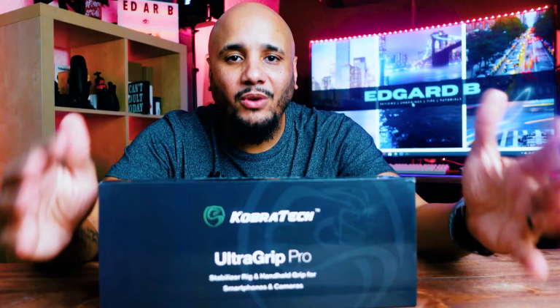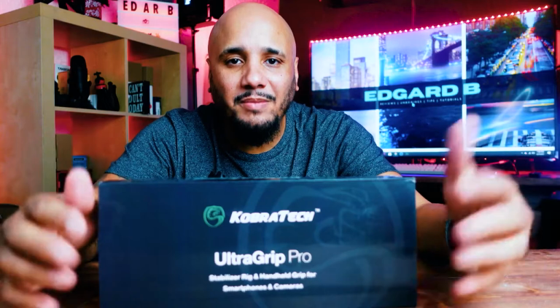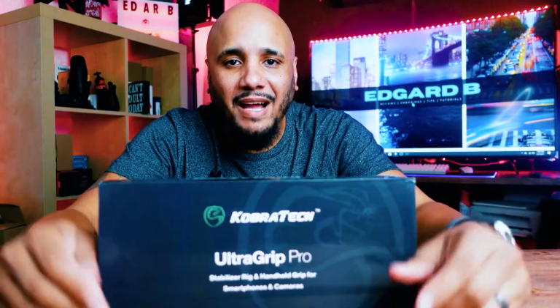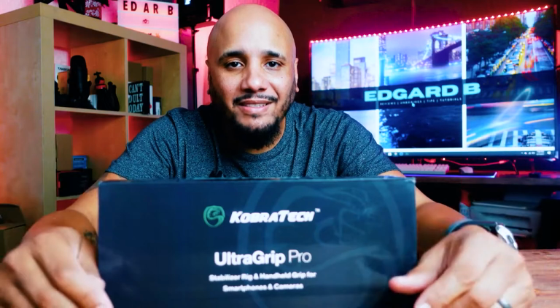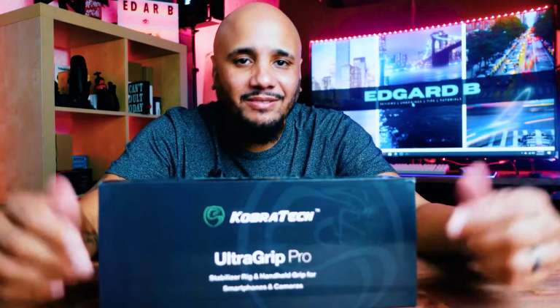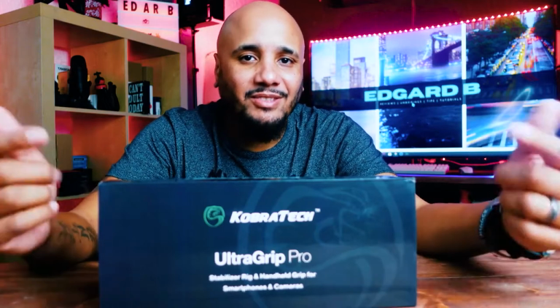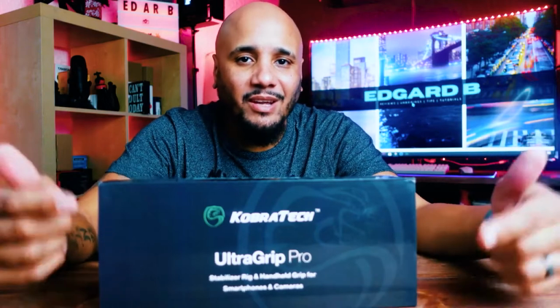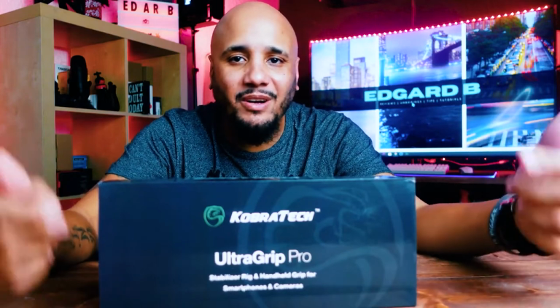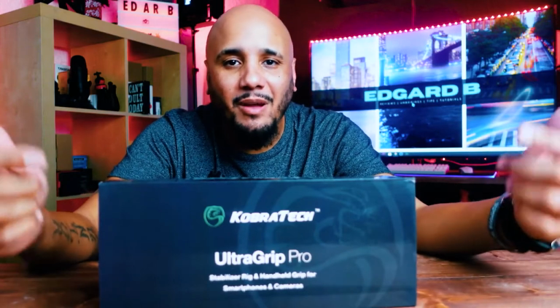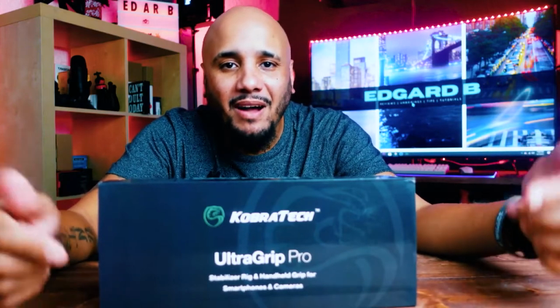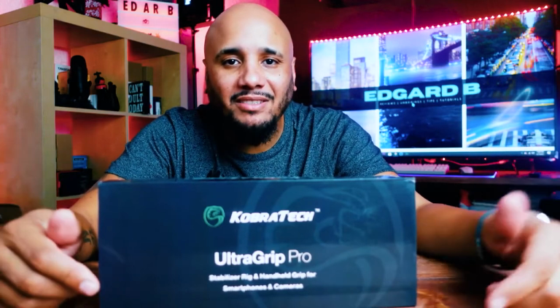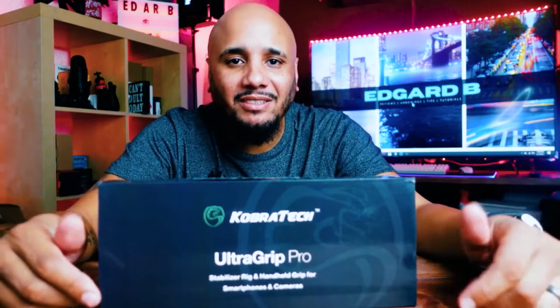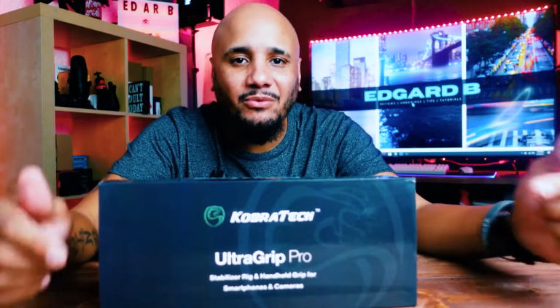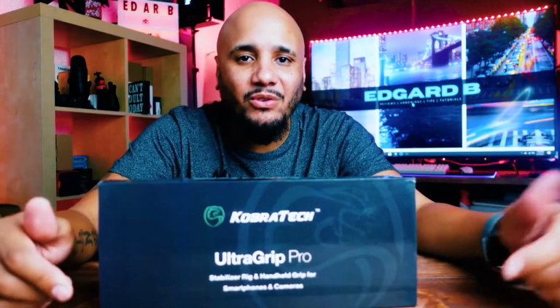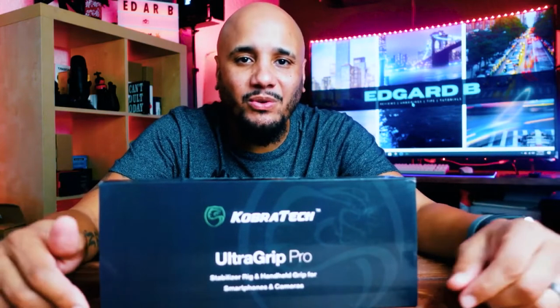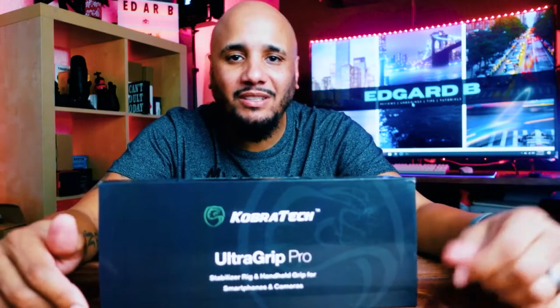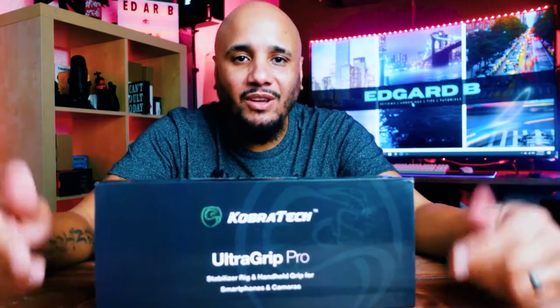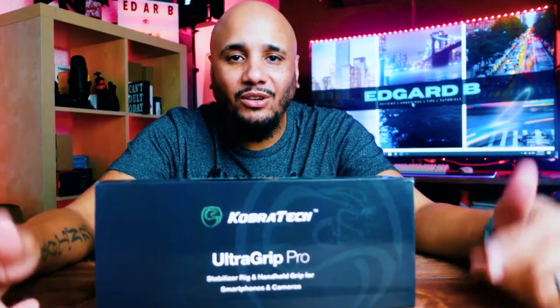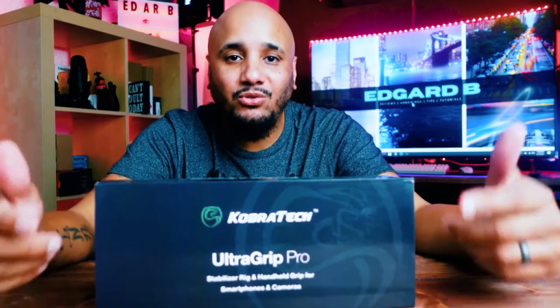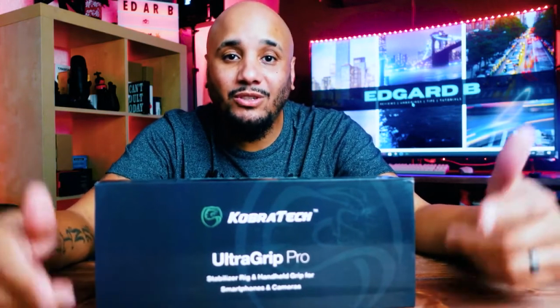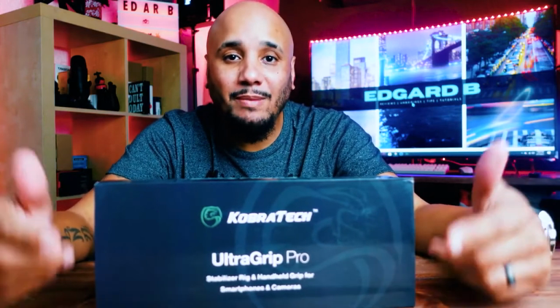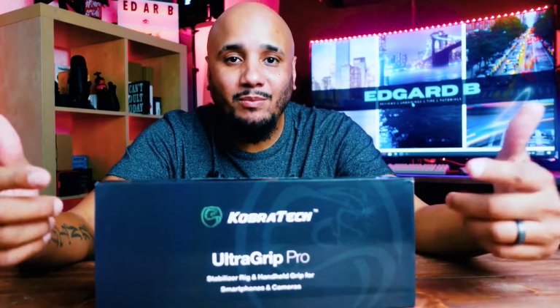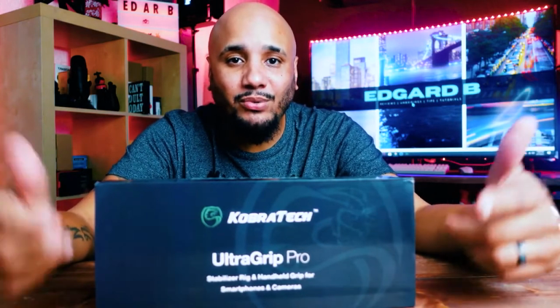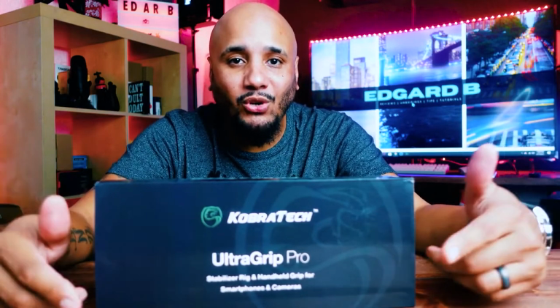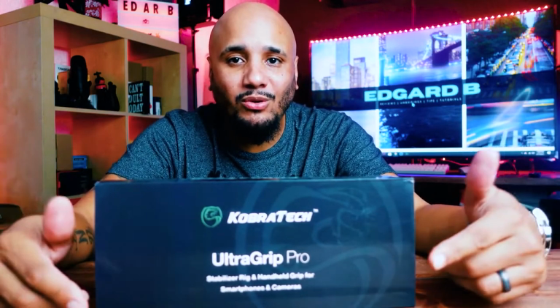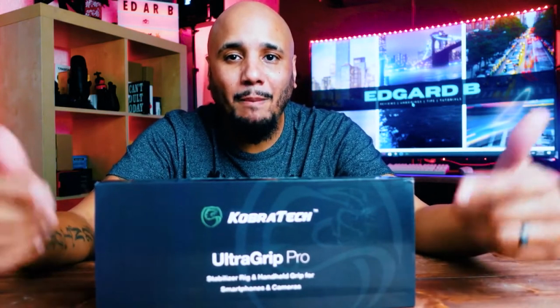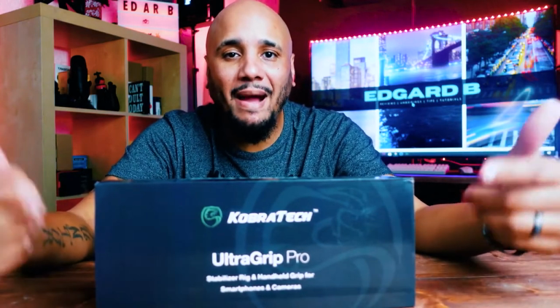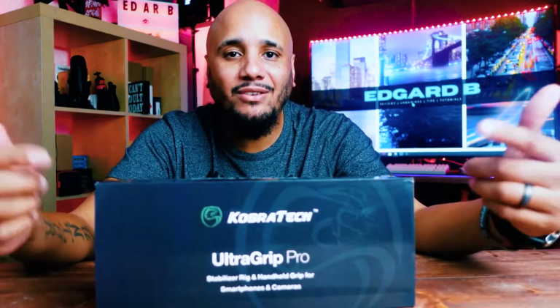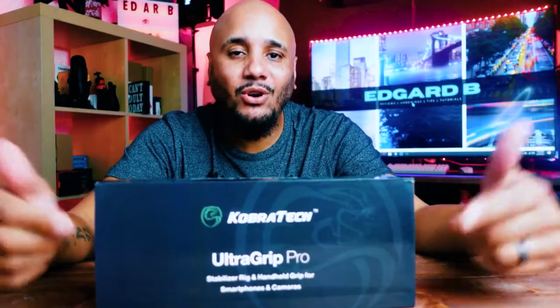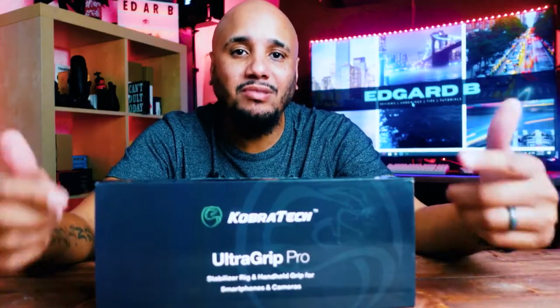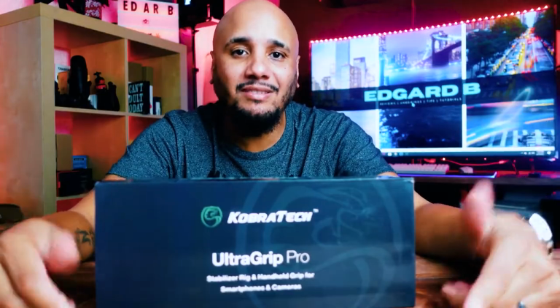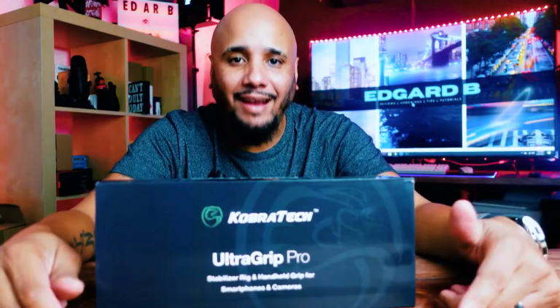What up guys? Today we're going to be unboxing and reviewing the UltraGrip Pro by CobraTec.